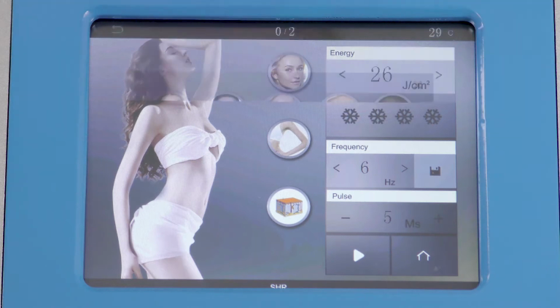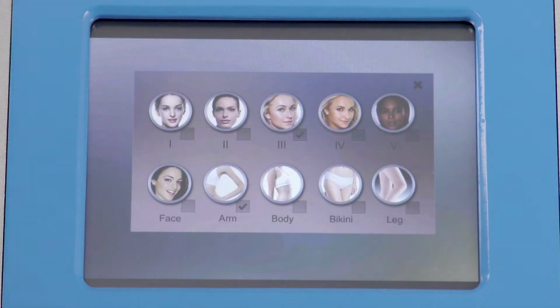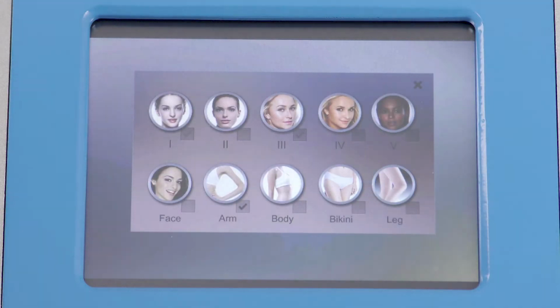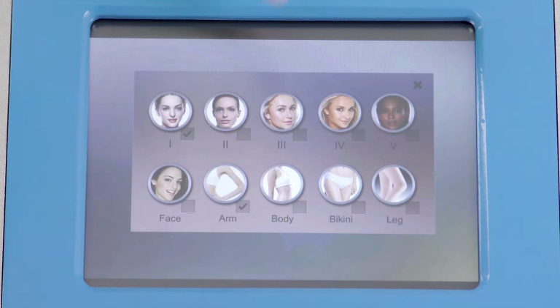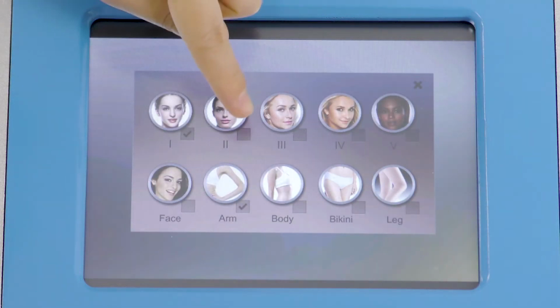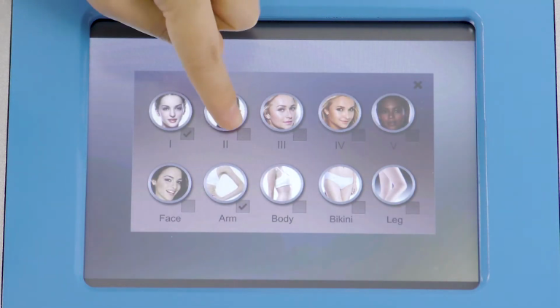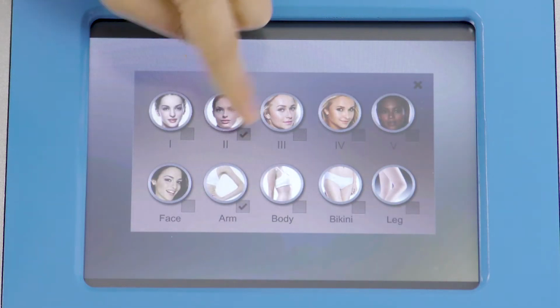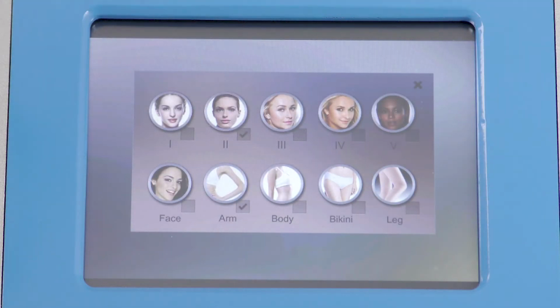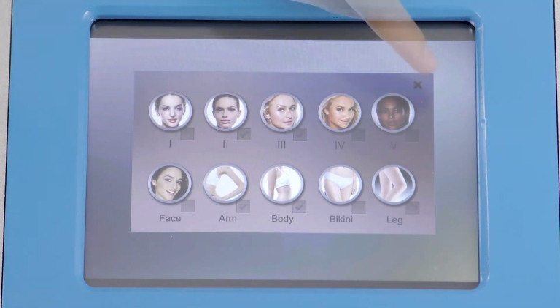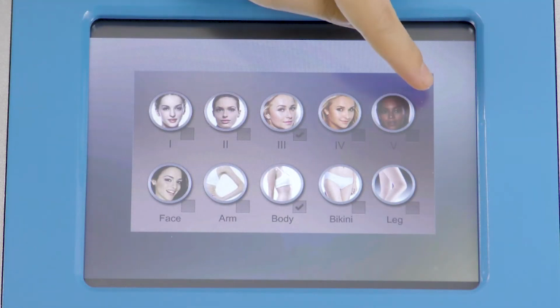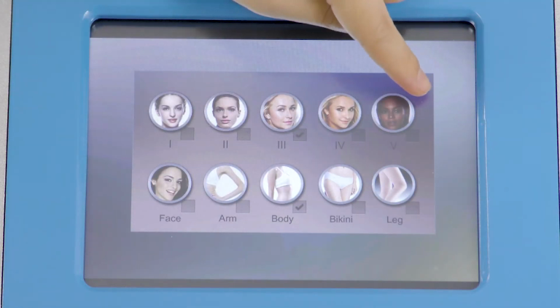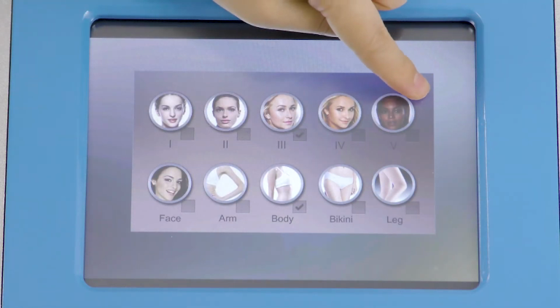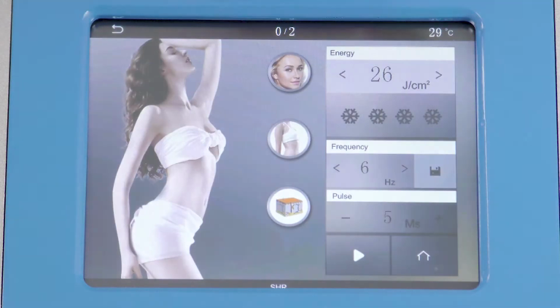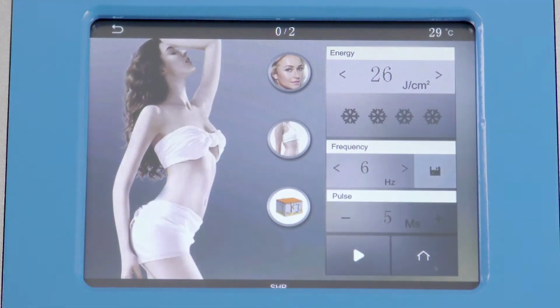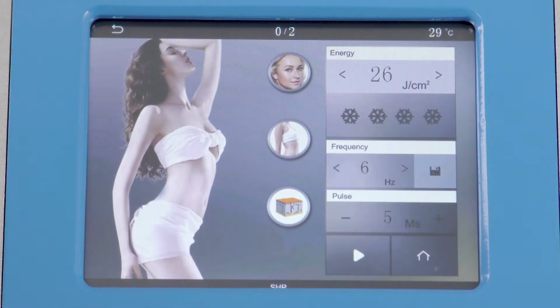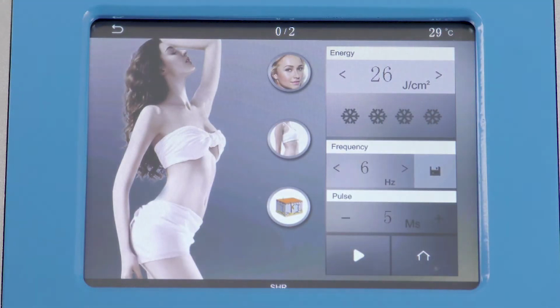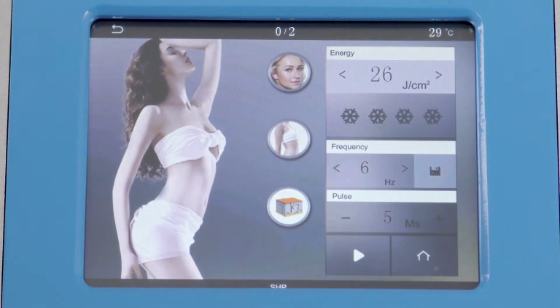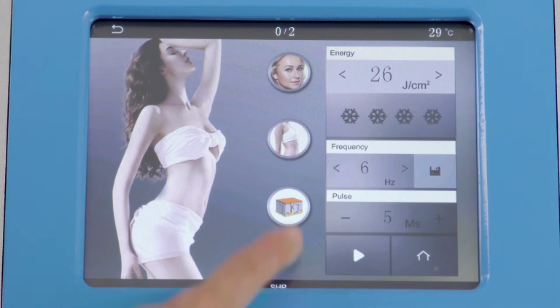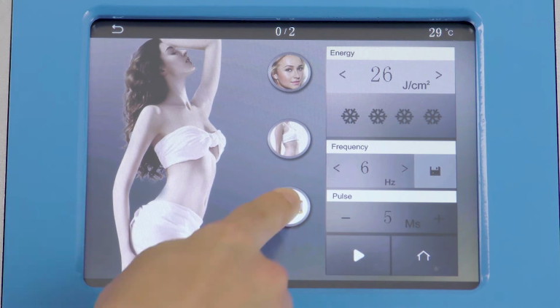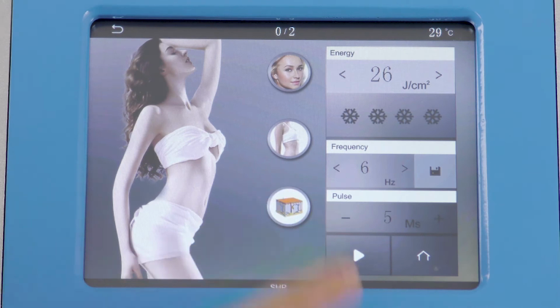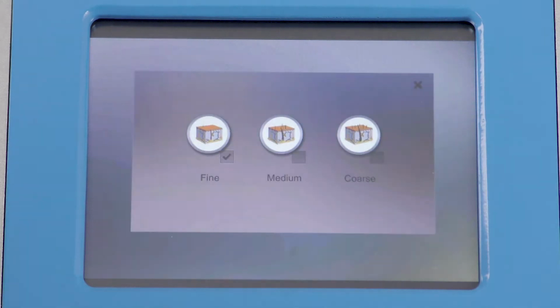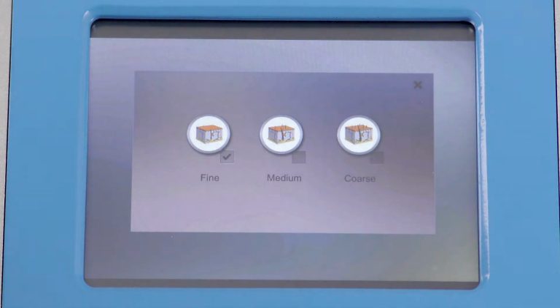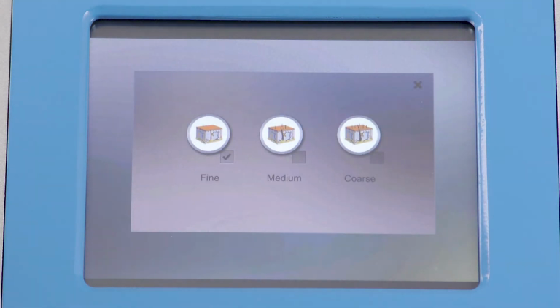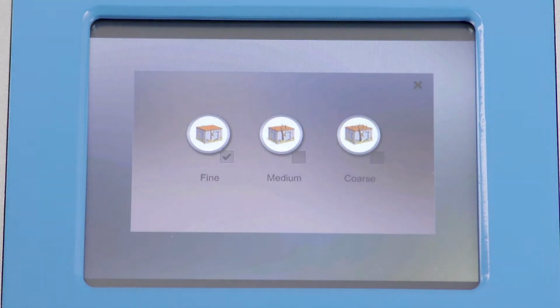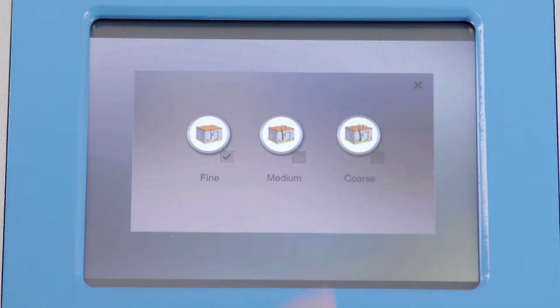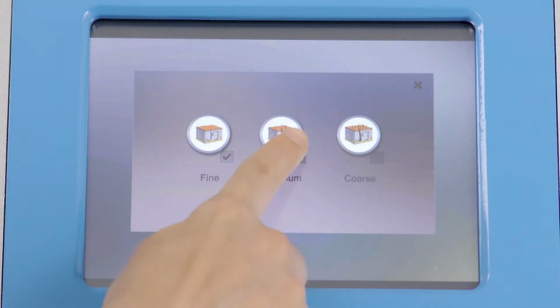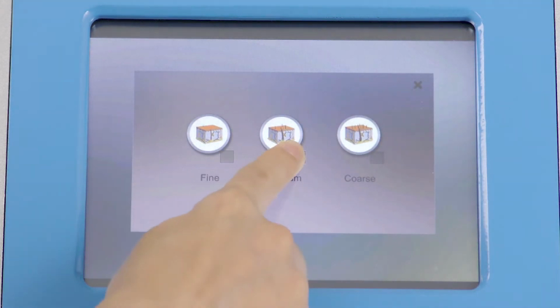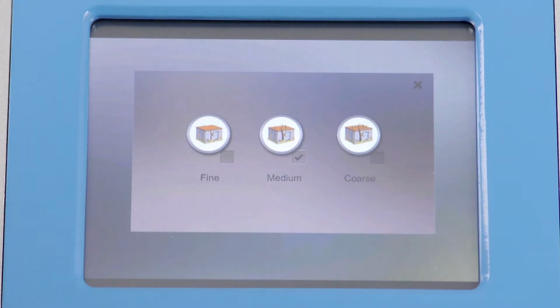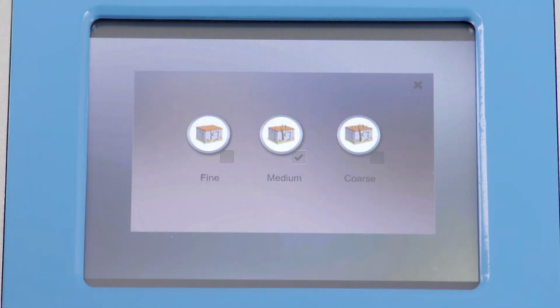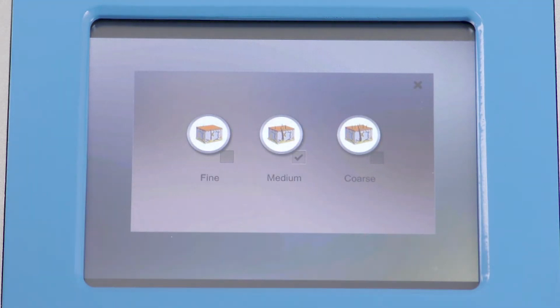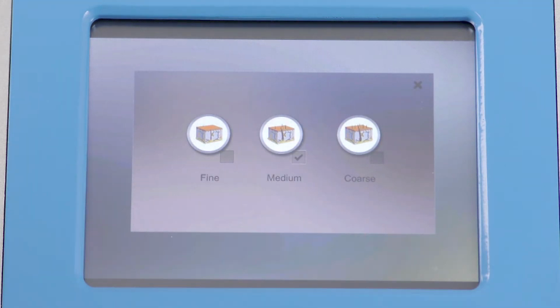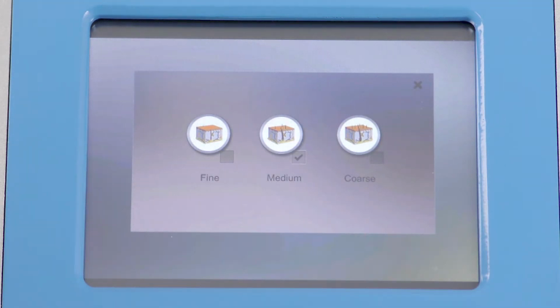Higher energy level results in better effects and reaches a deeper layer. More snowflakes indicates lower temperature.